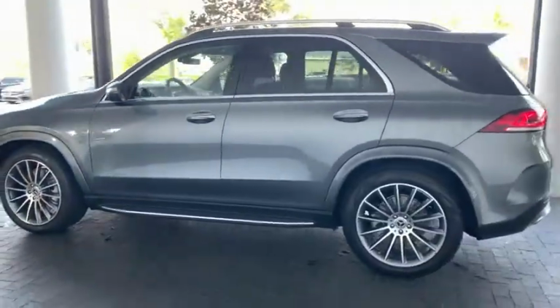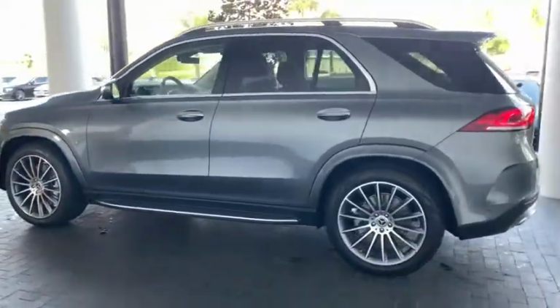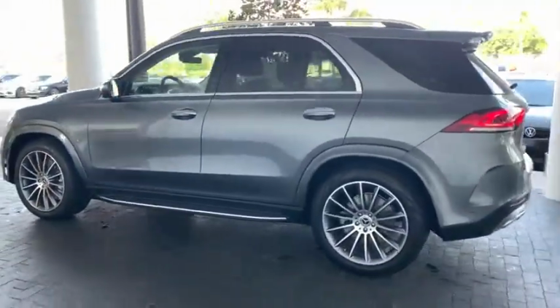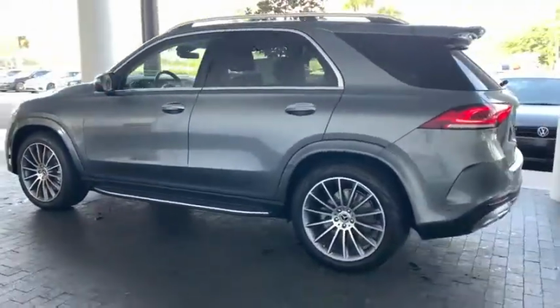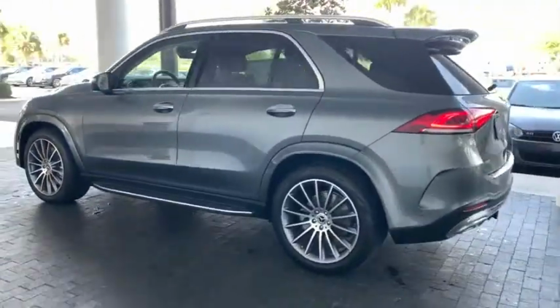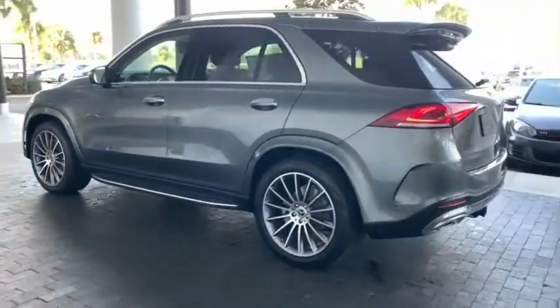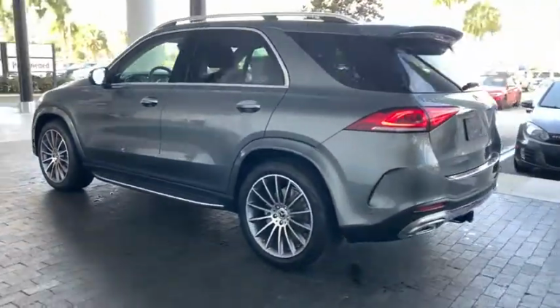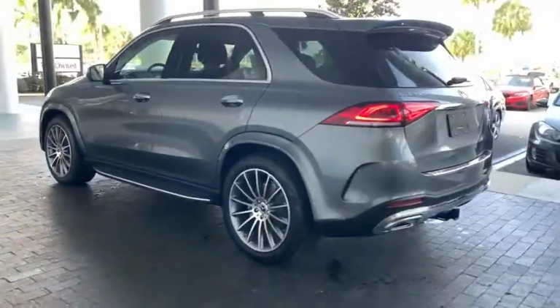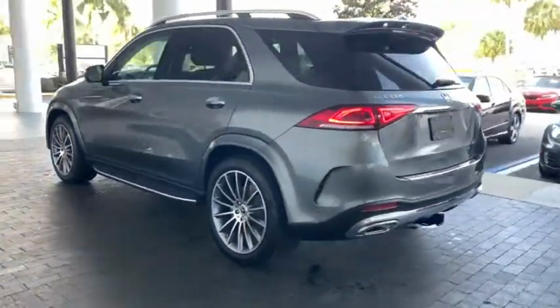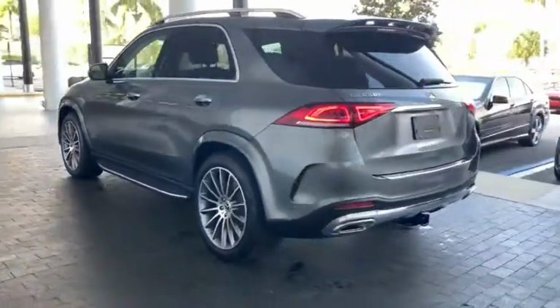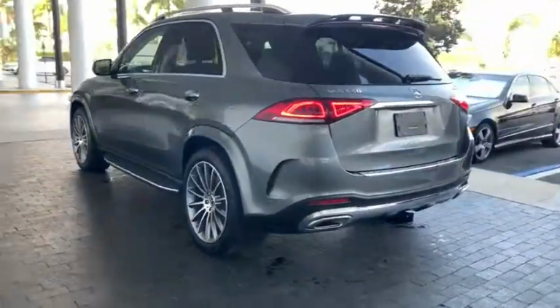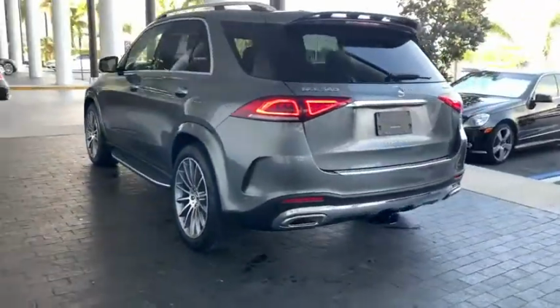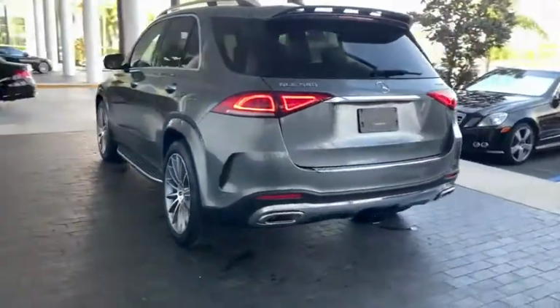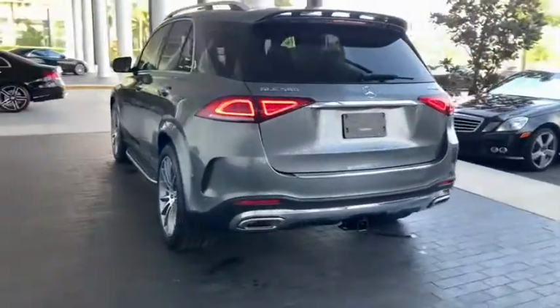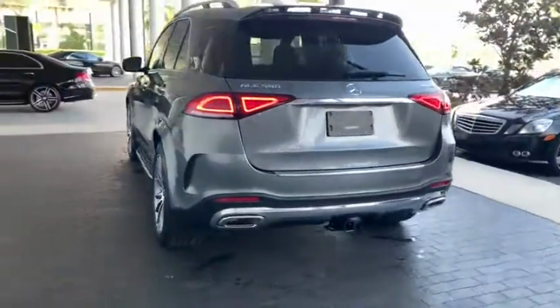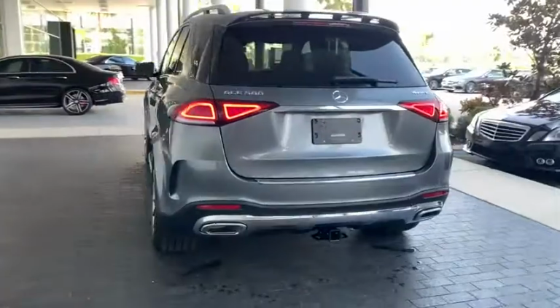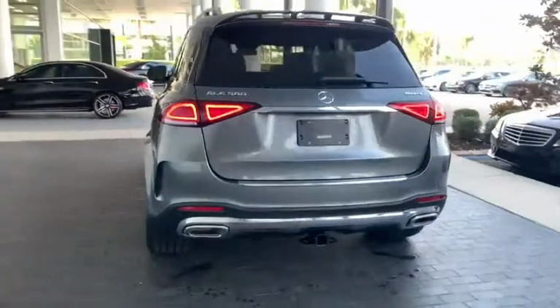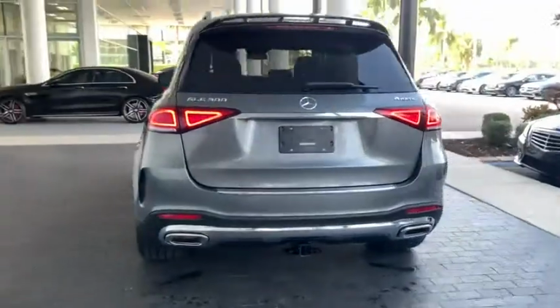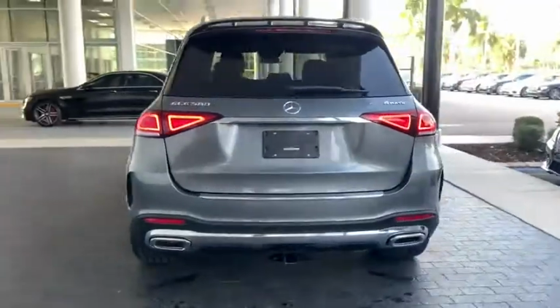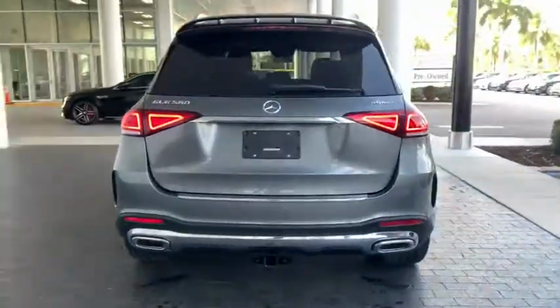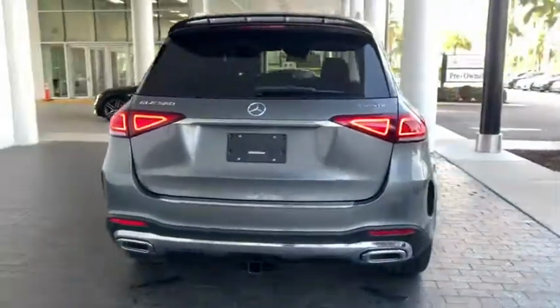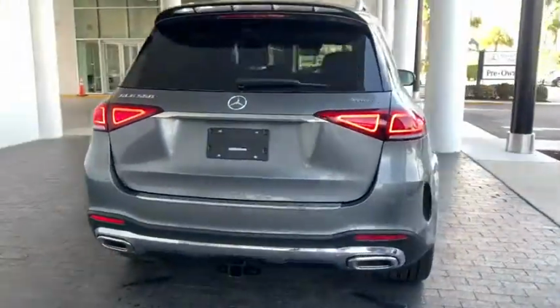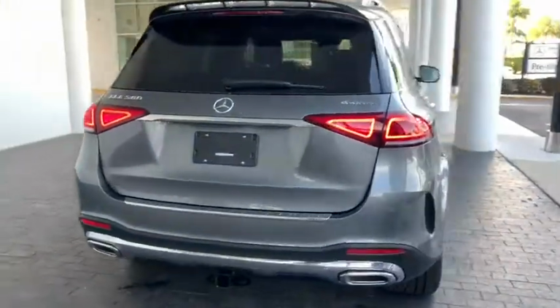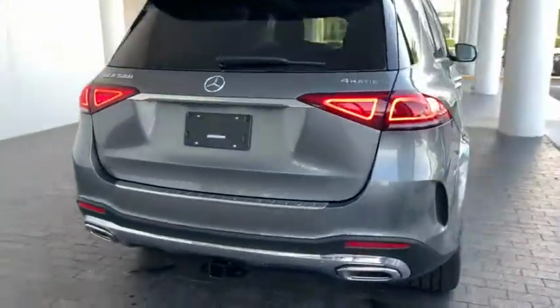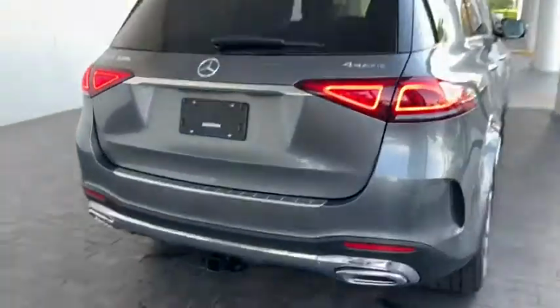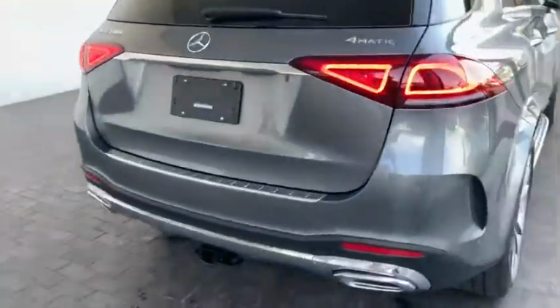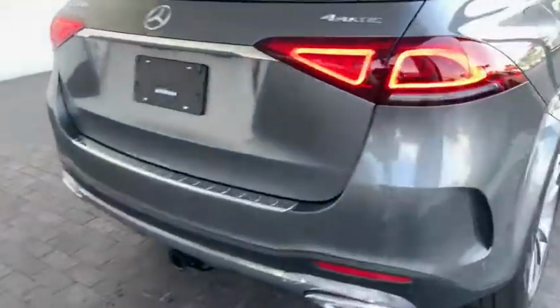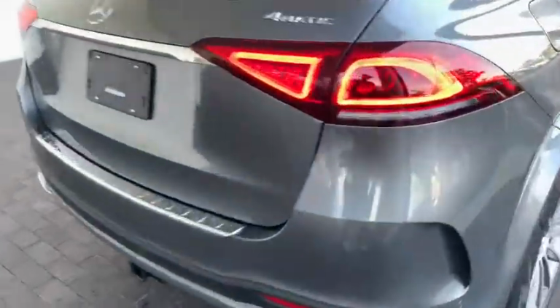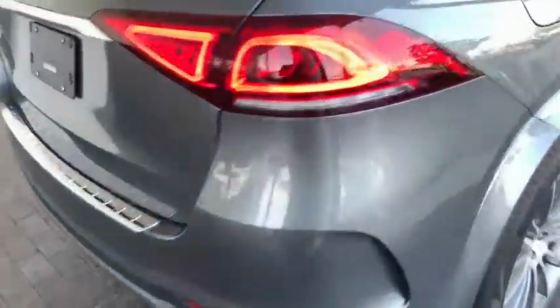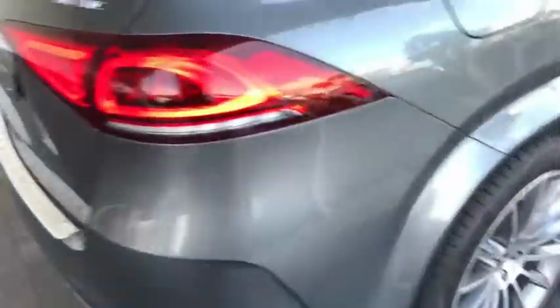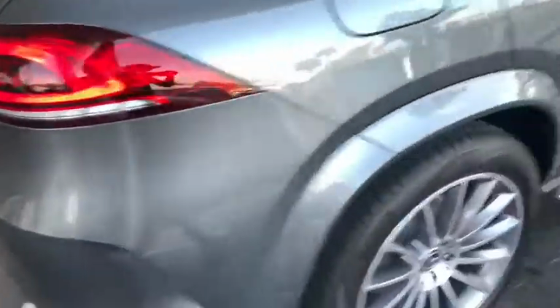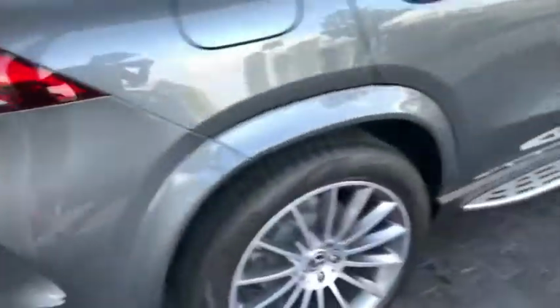It comes with beautiful, serene-looking interiors and a command system that is close by to access every setting under the sun.